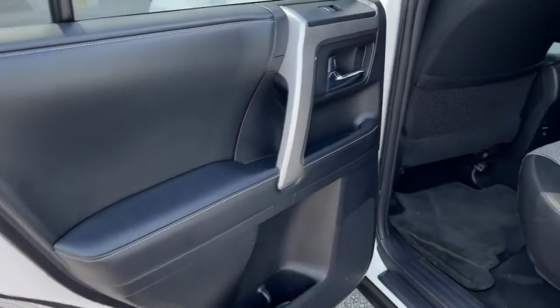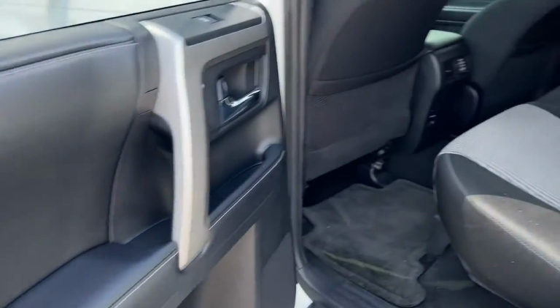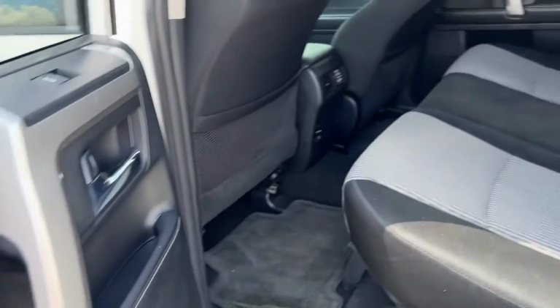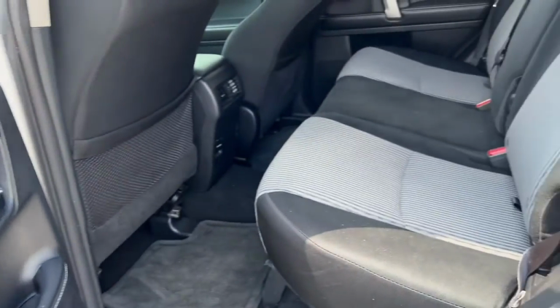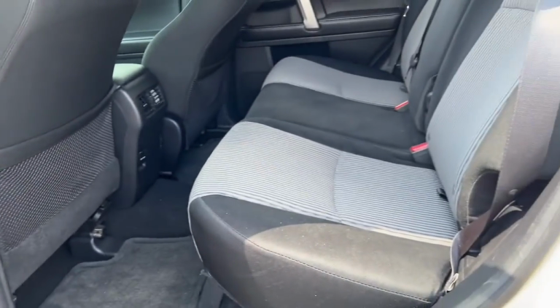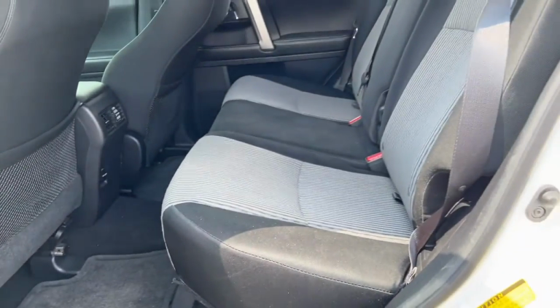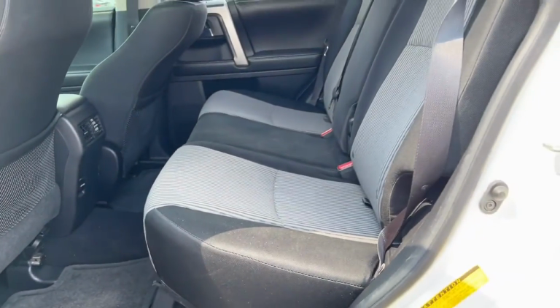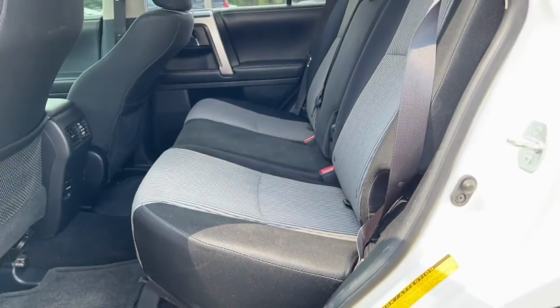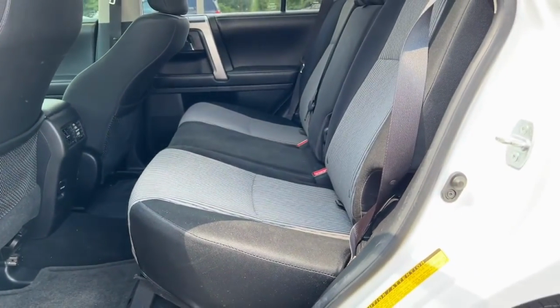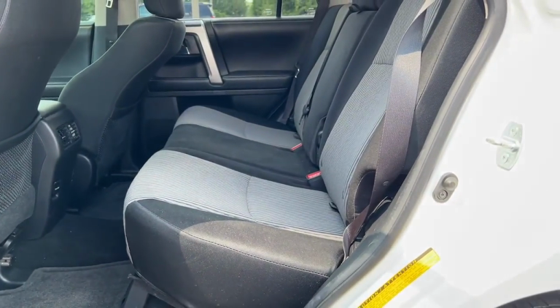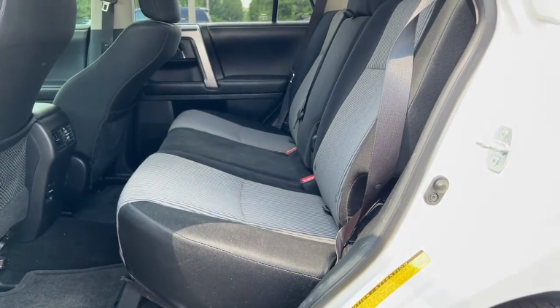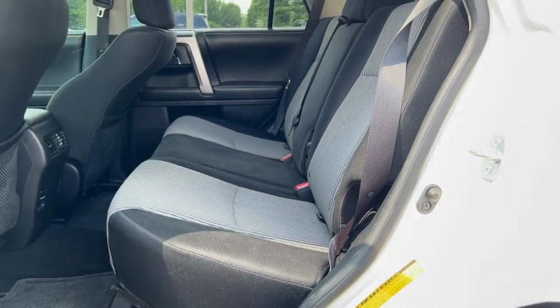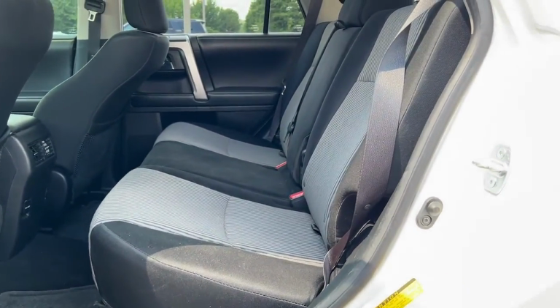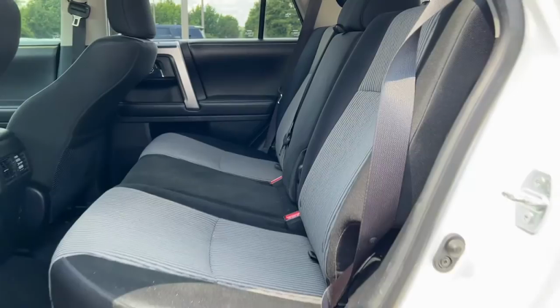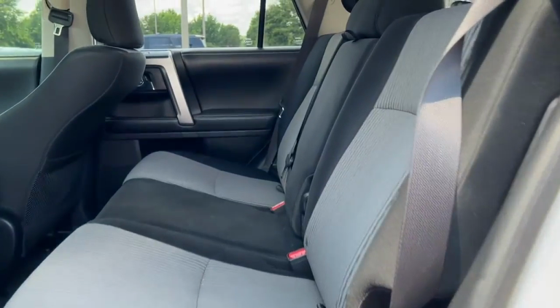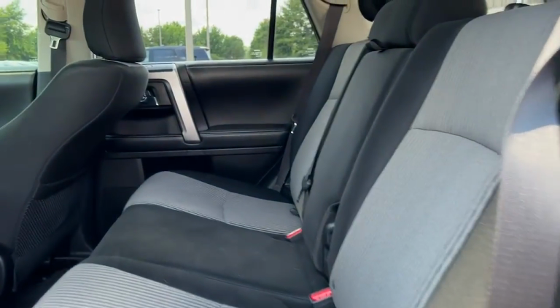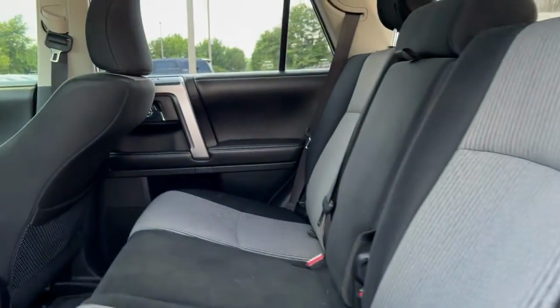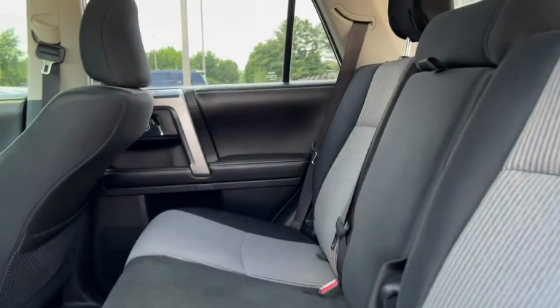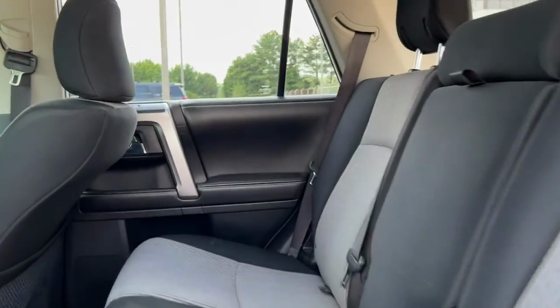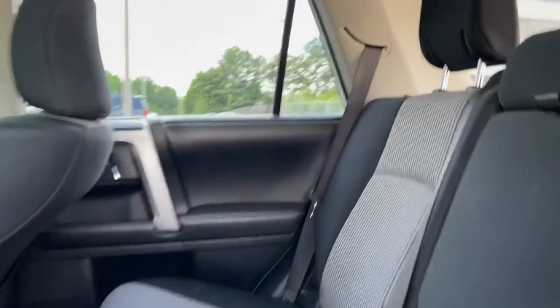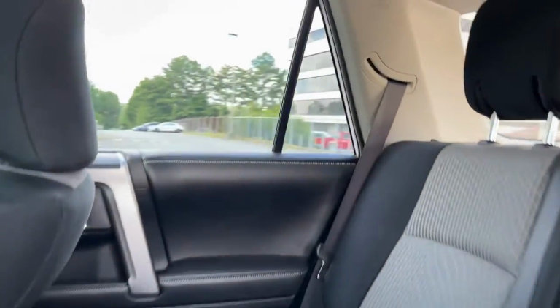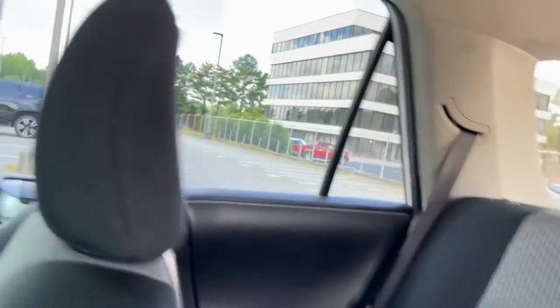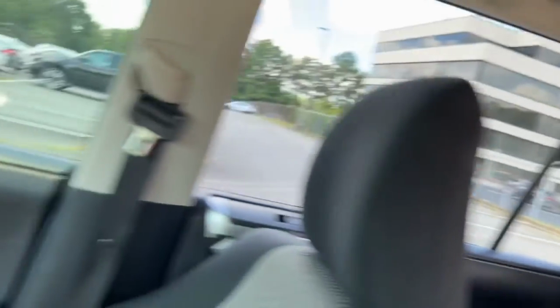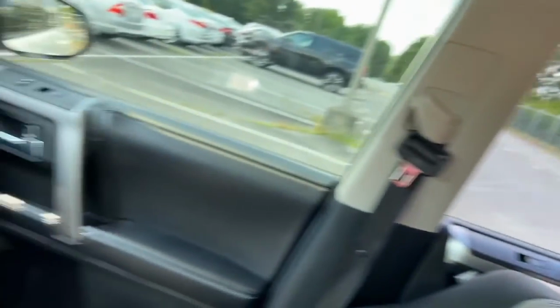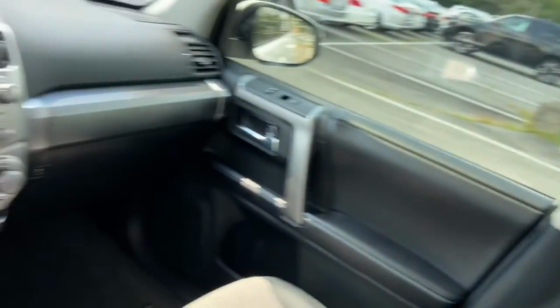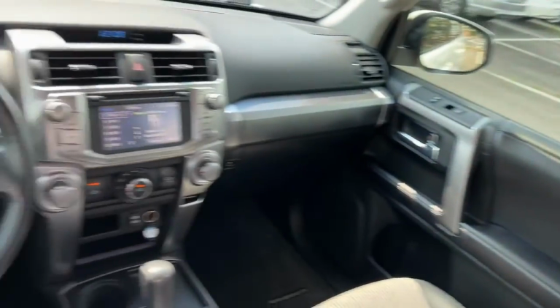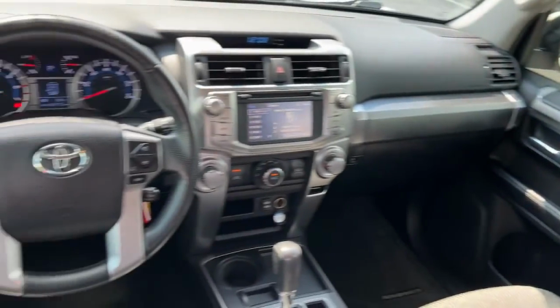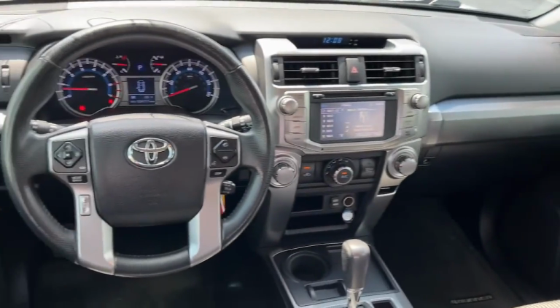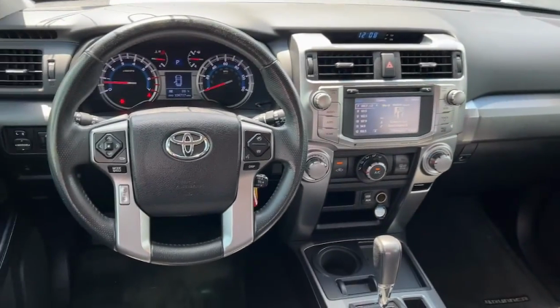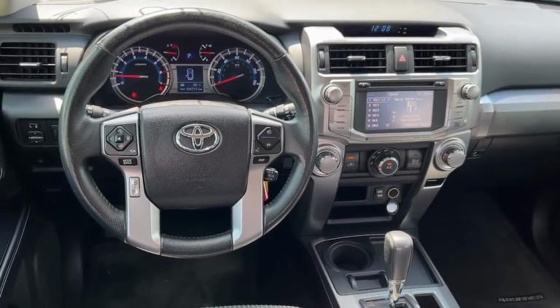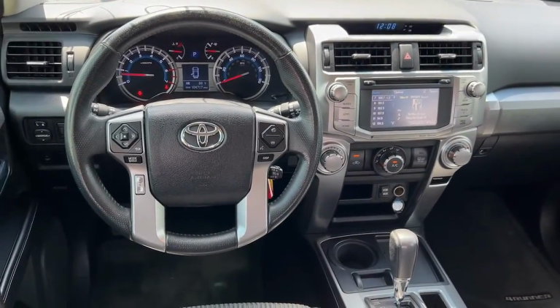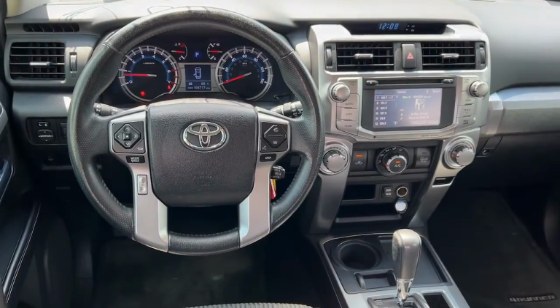Celebrate your outdoor lifestyle in this remarkably capable 4Runner. Come in for a test drive. Our team will make it the best part of your day.